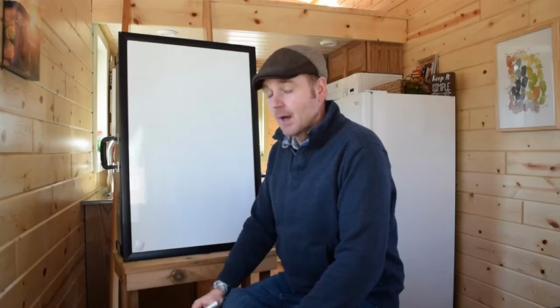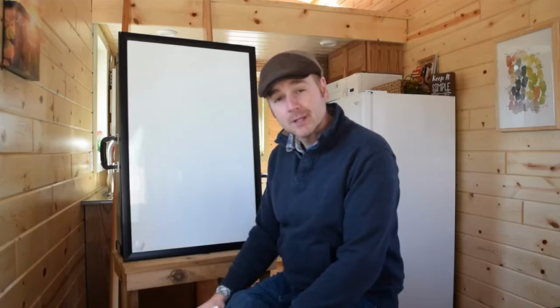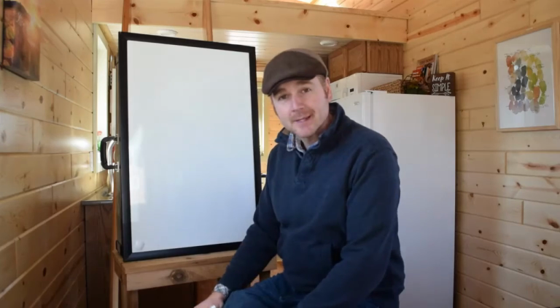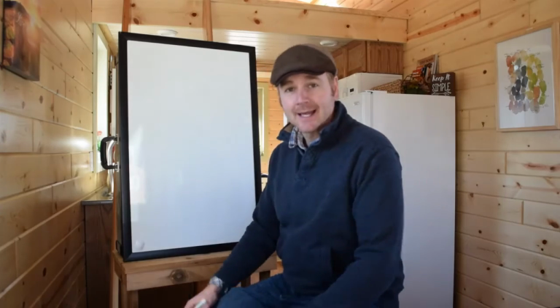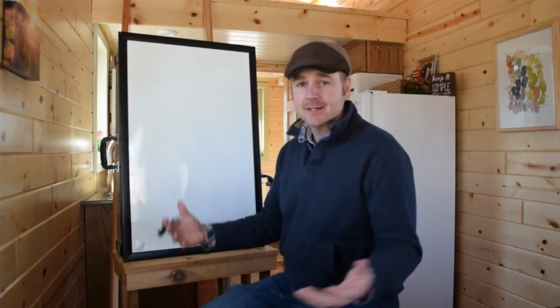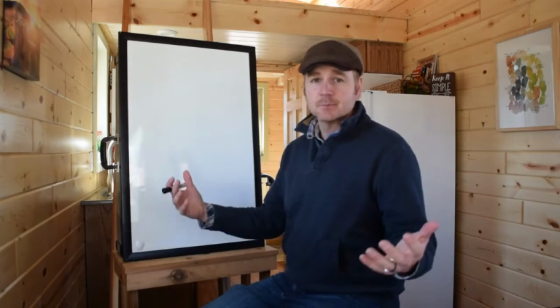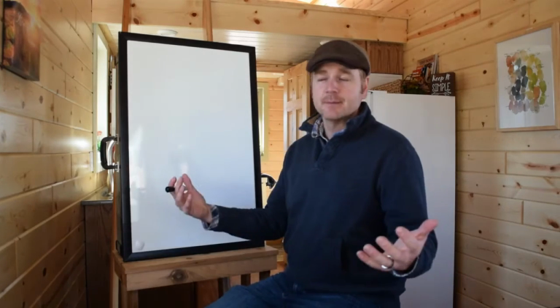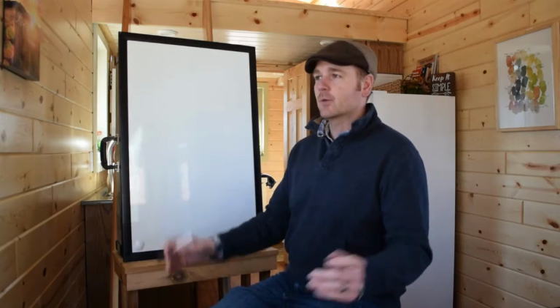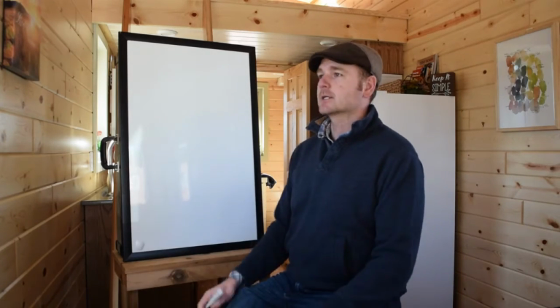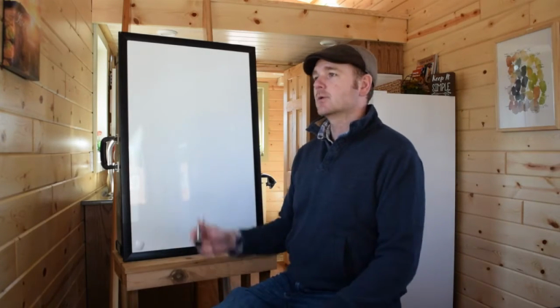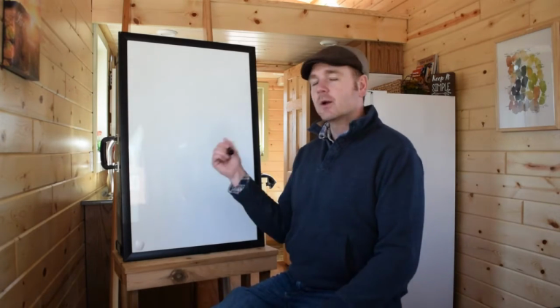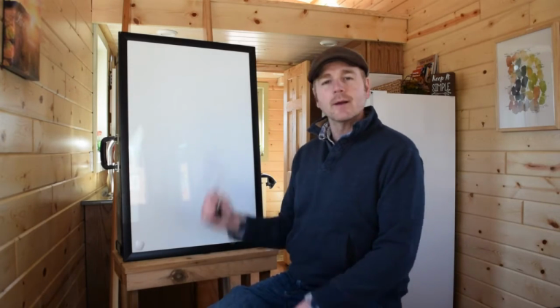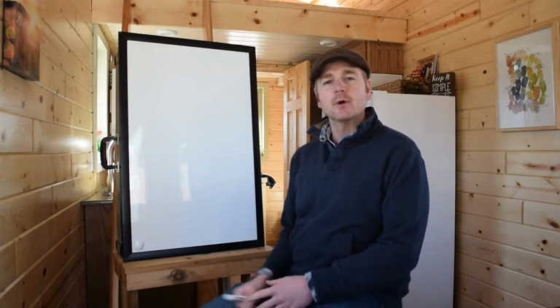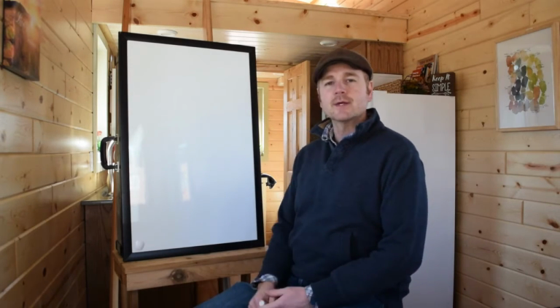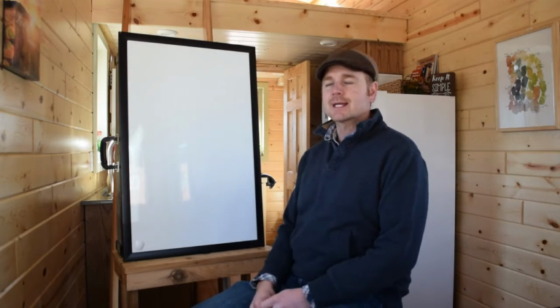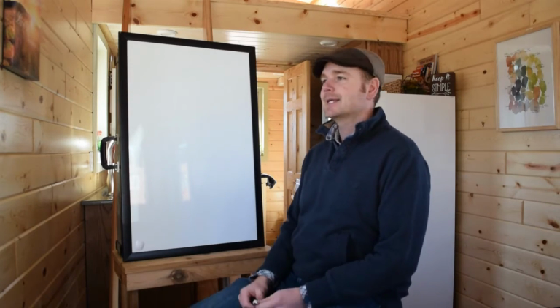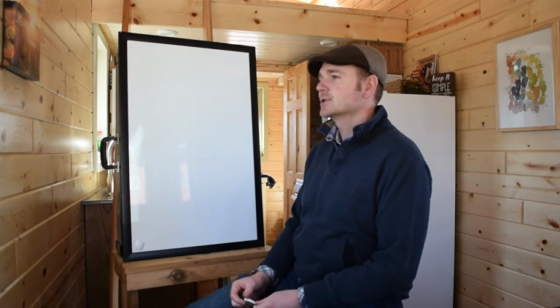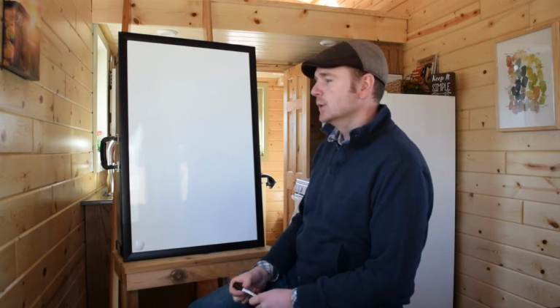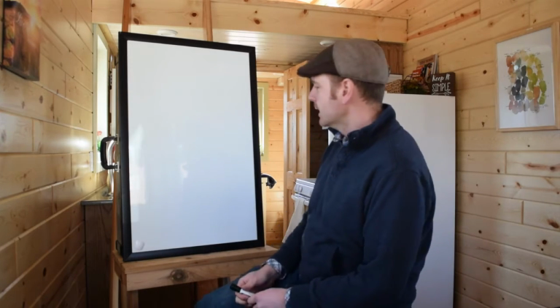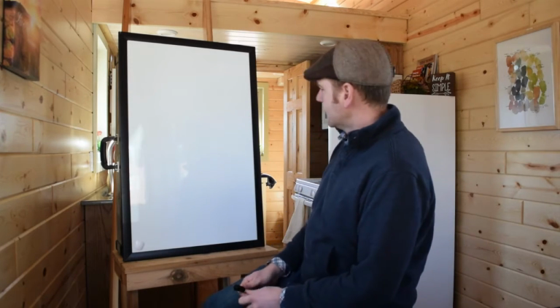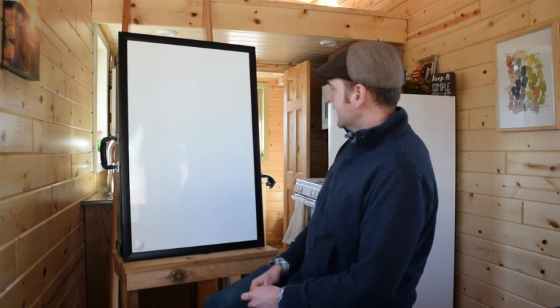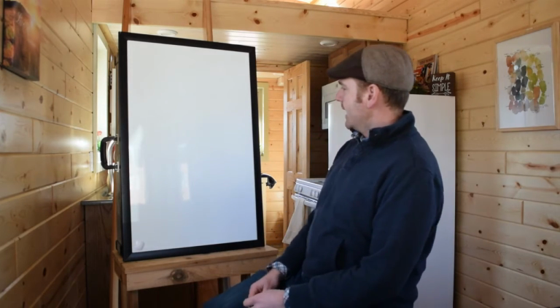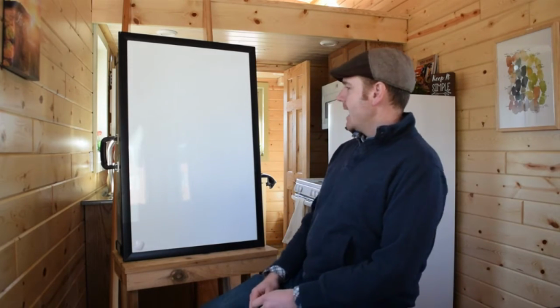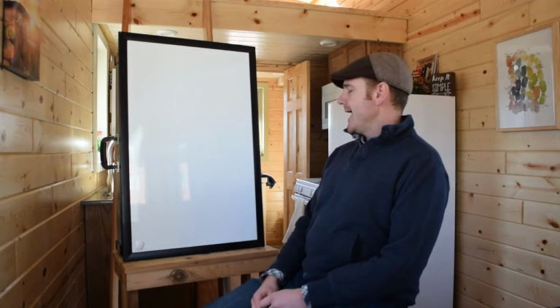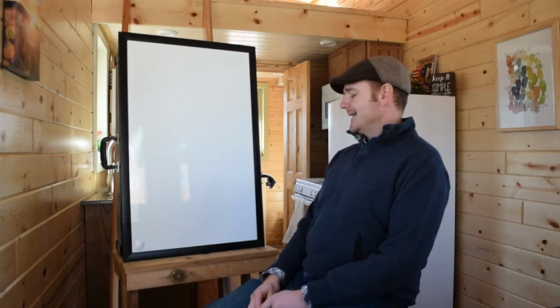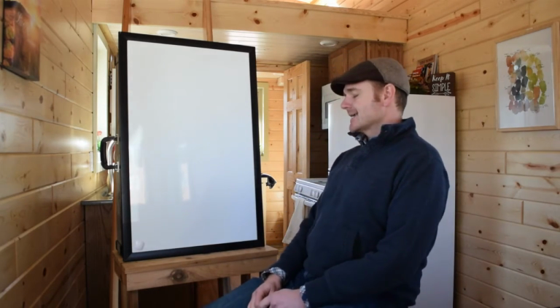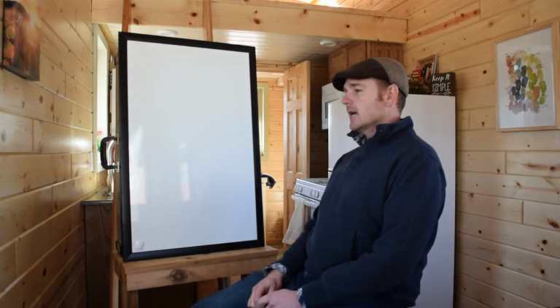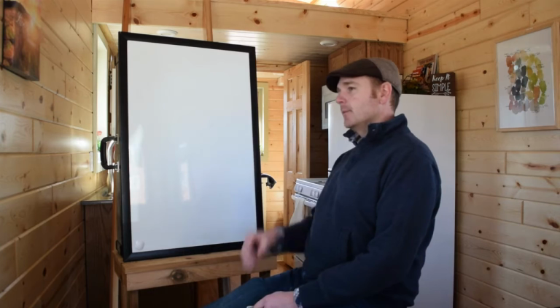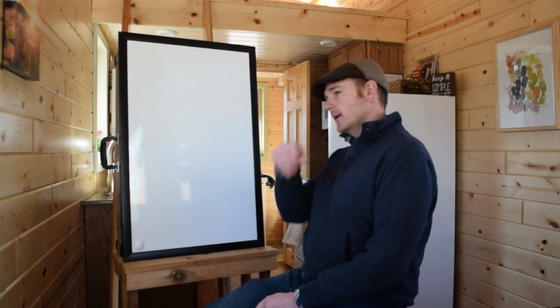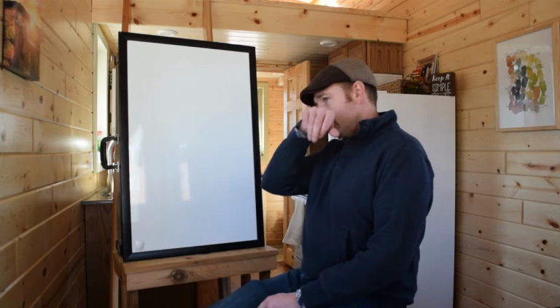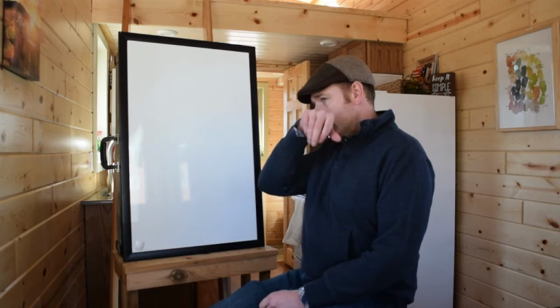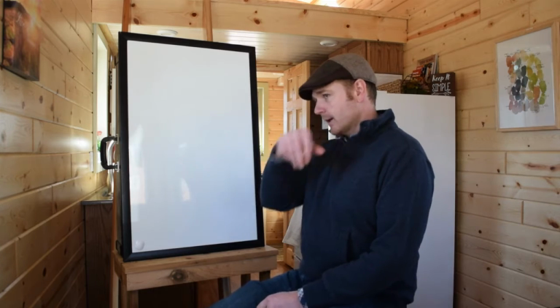Plumbing. How does the plumbing work? So we're going to whiteboard this guide and talk about plumbing real quick.